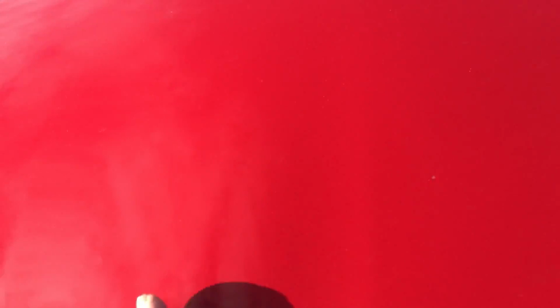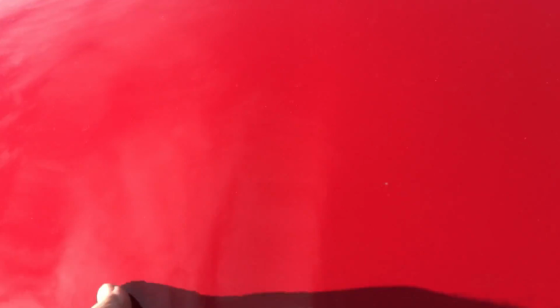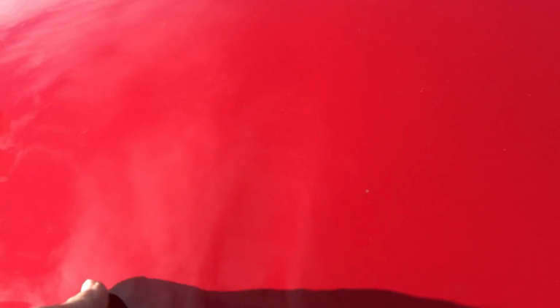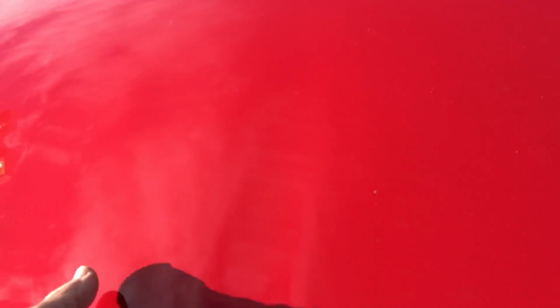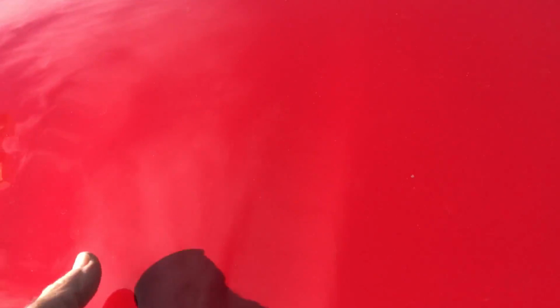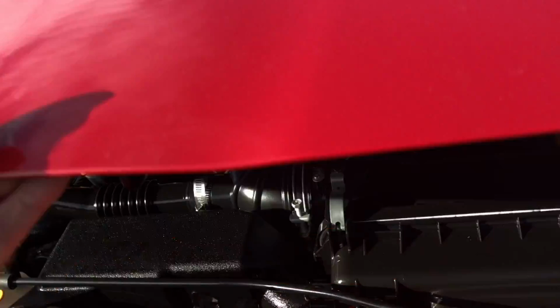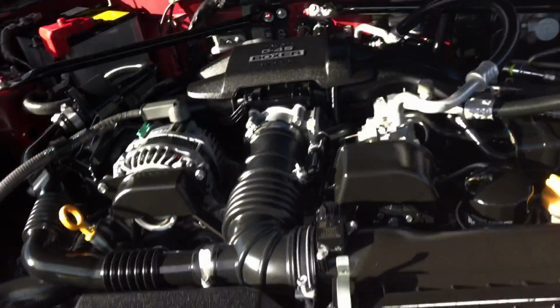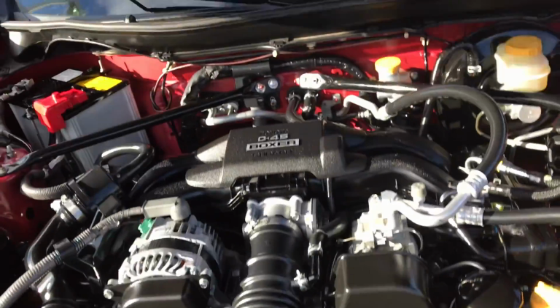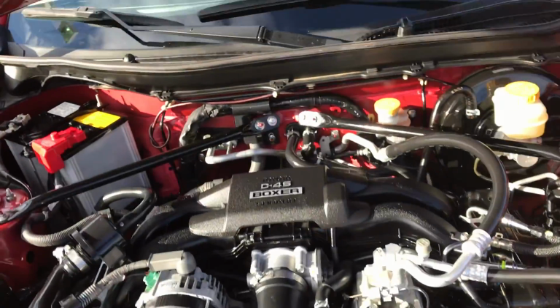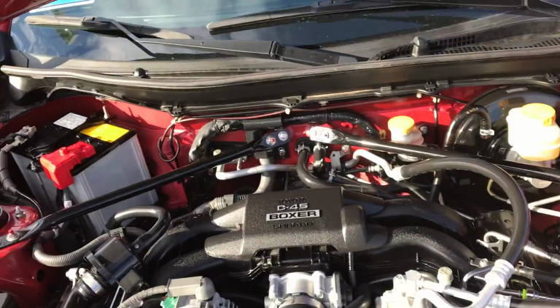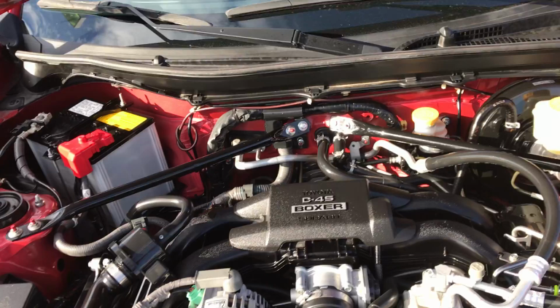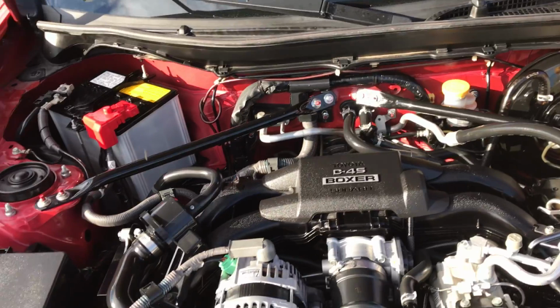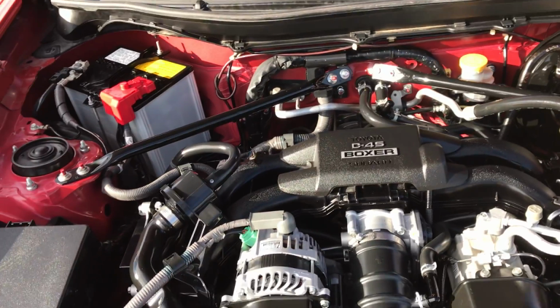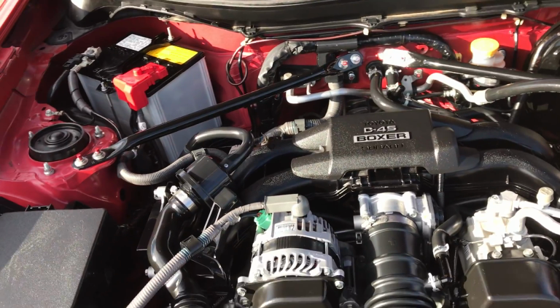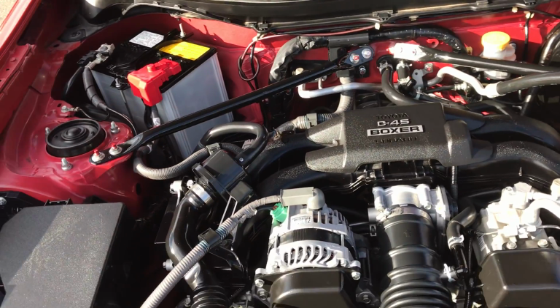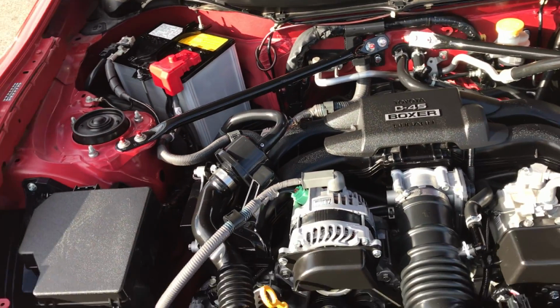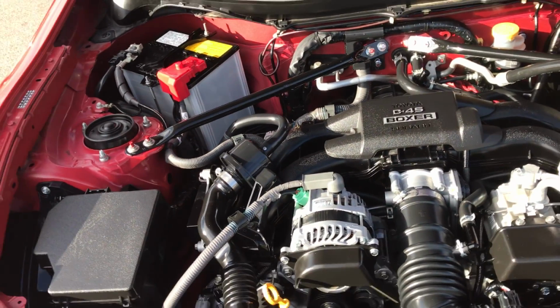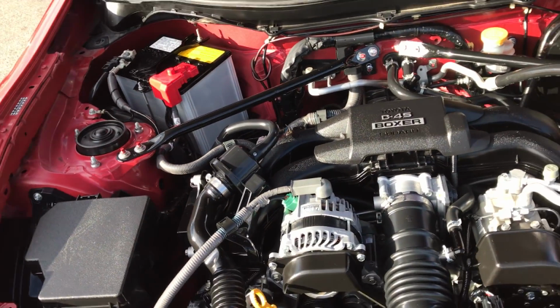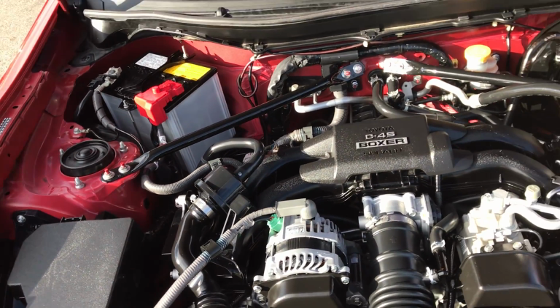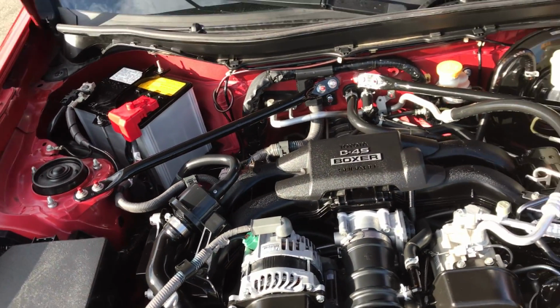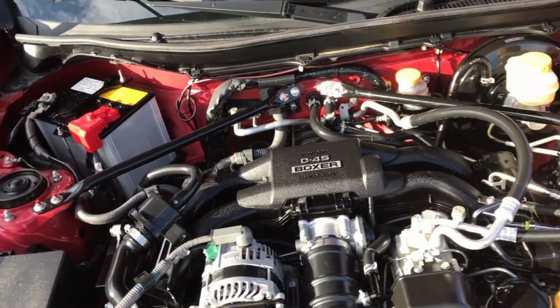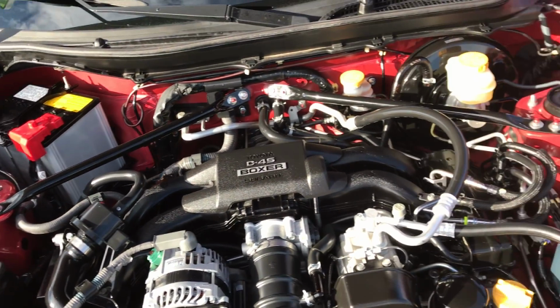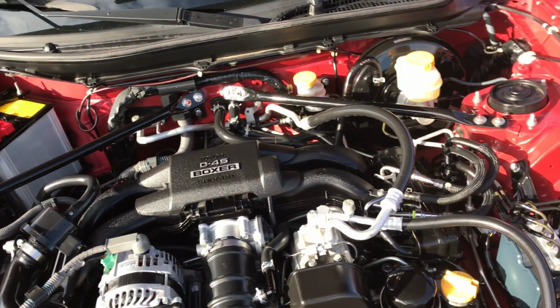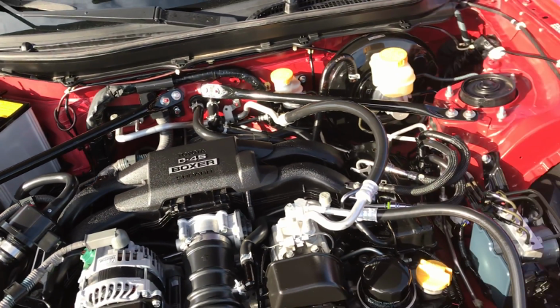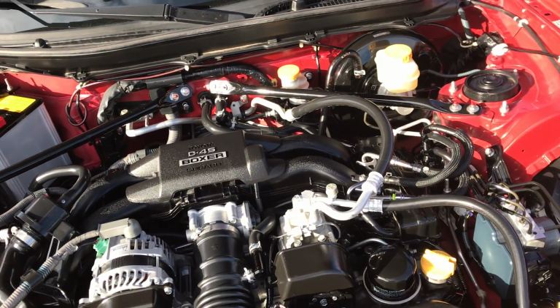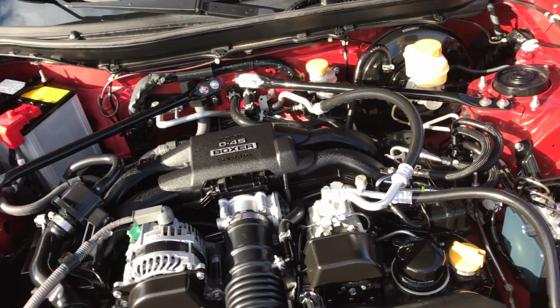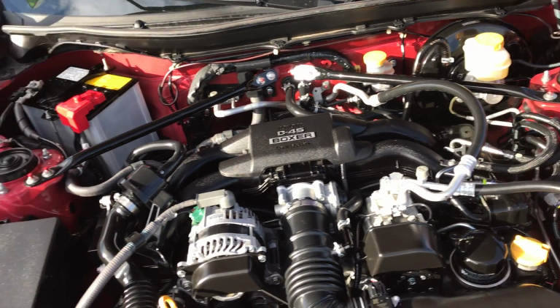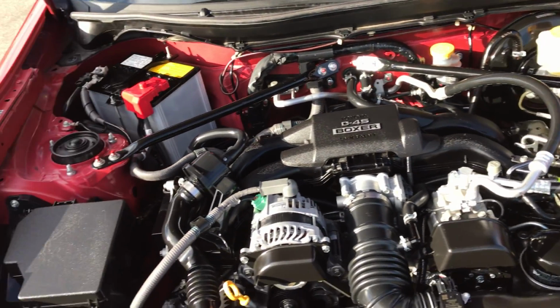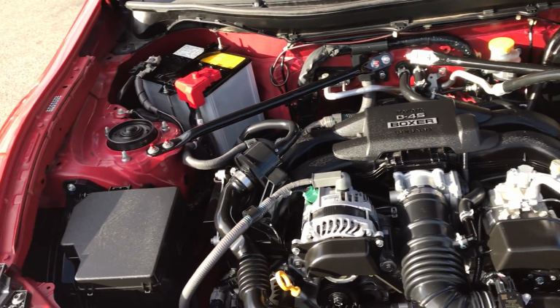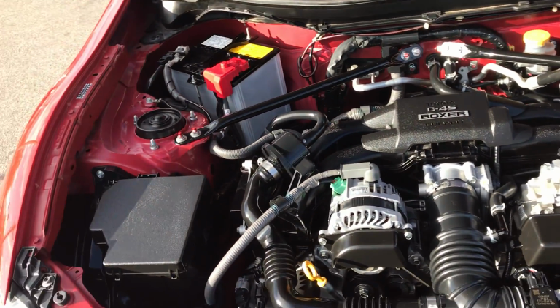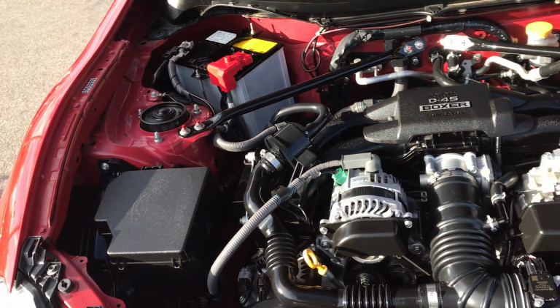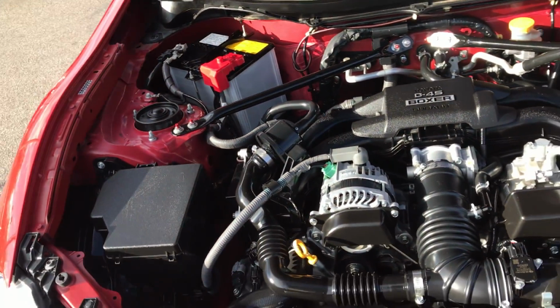Take a look underneath the engine. There's the boxer — looks clean here.